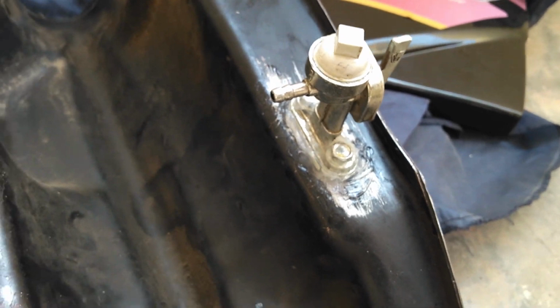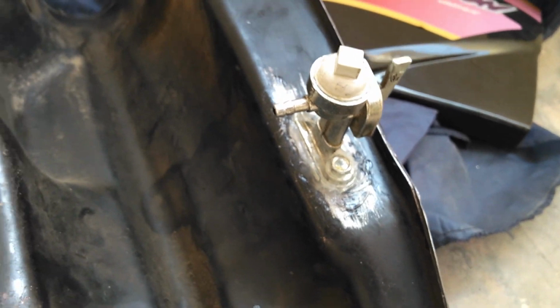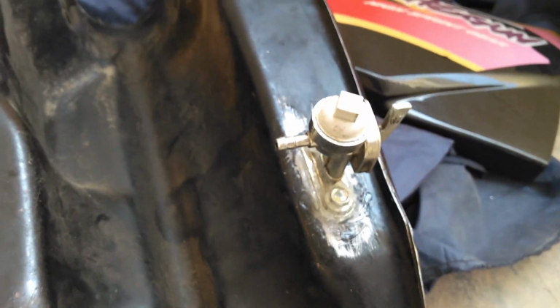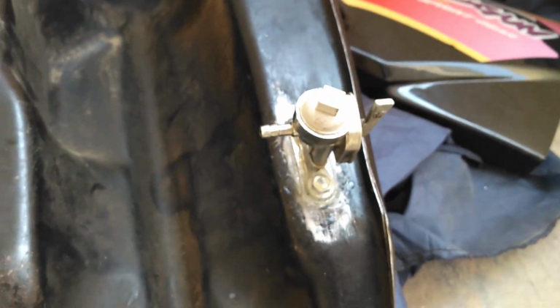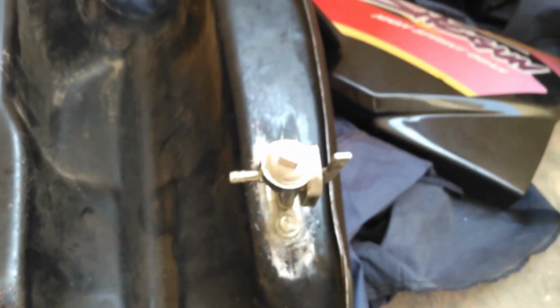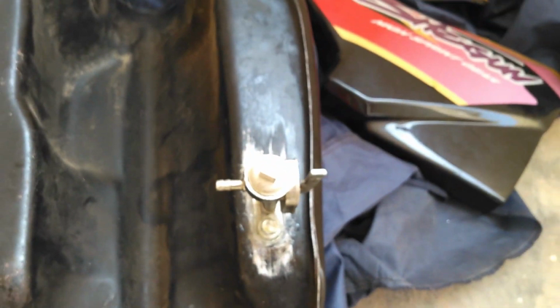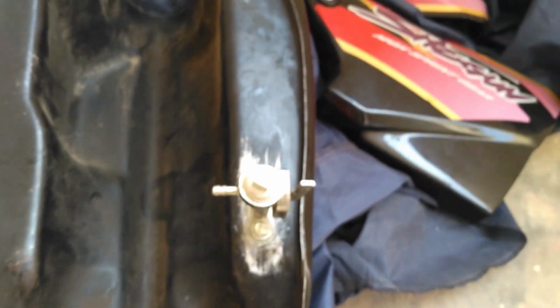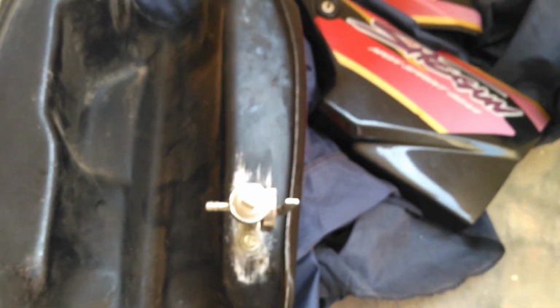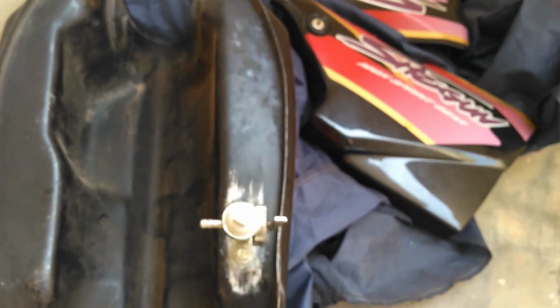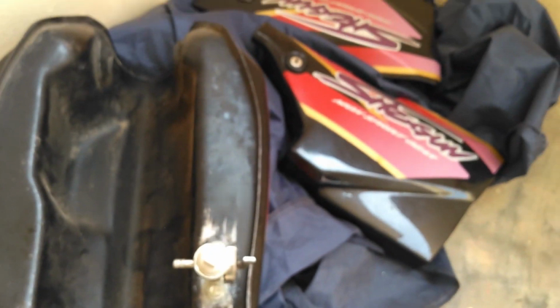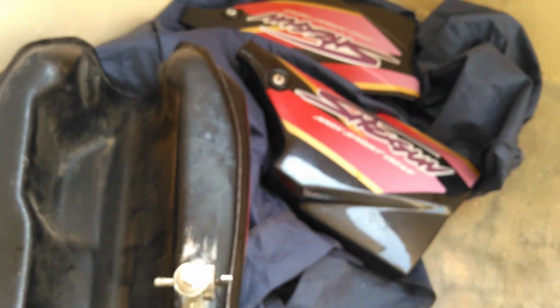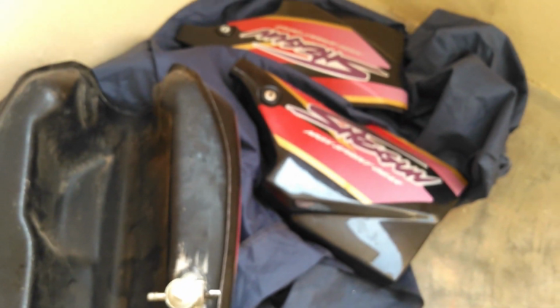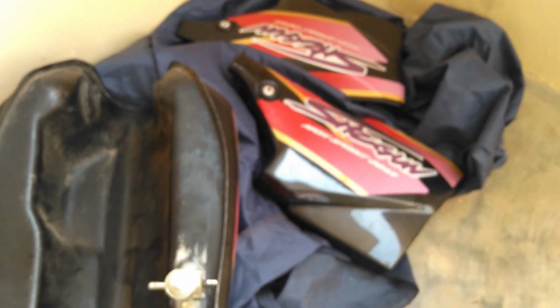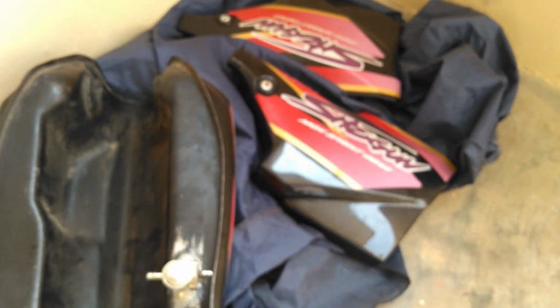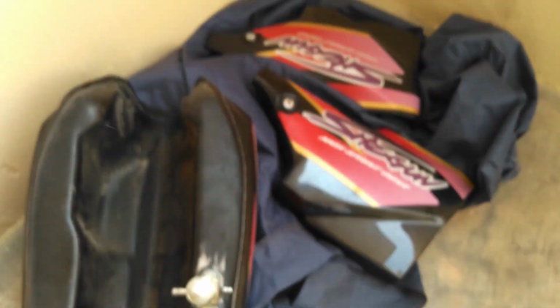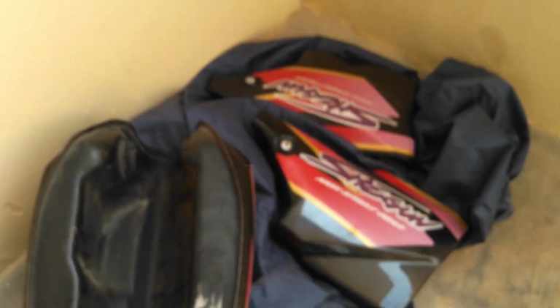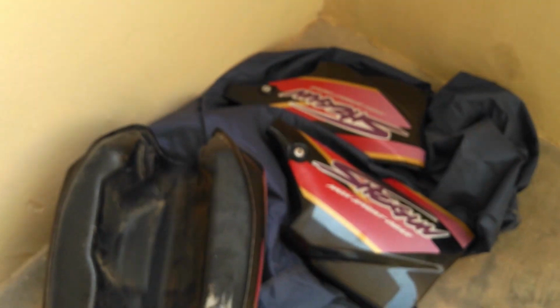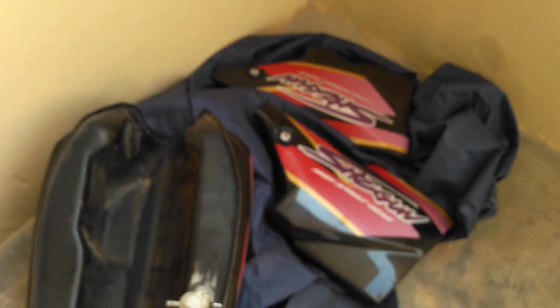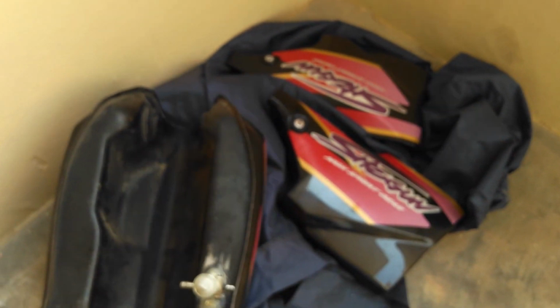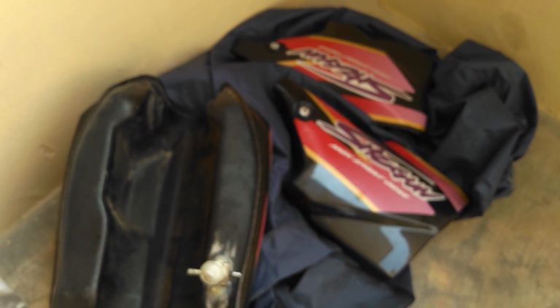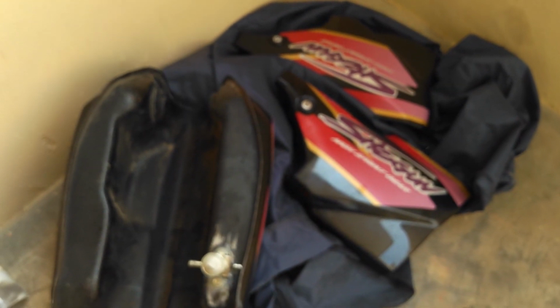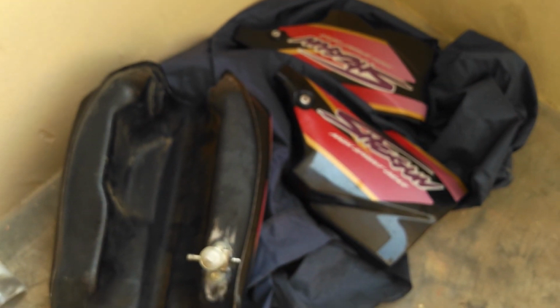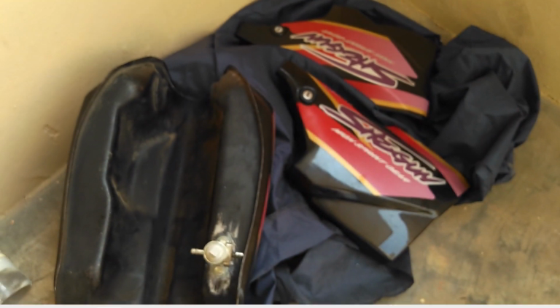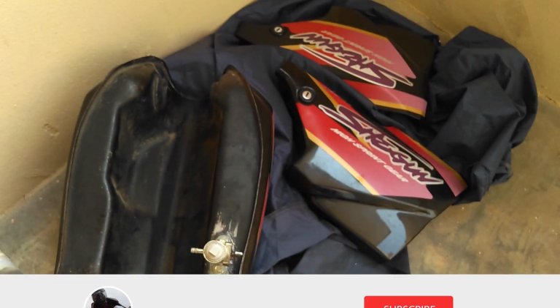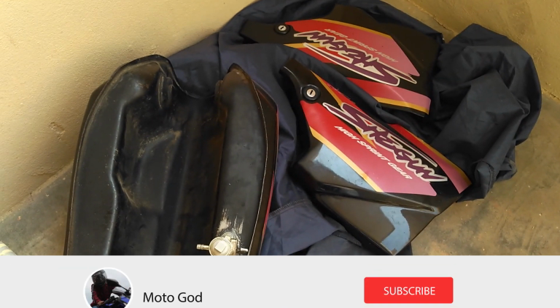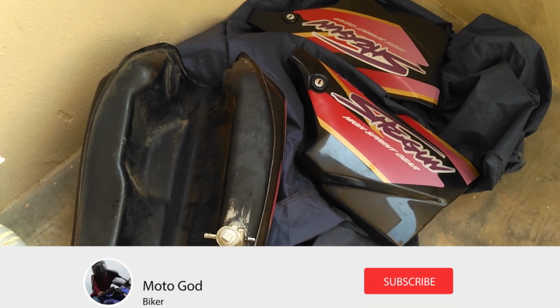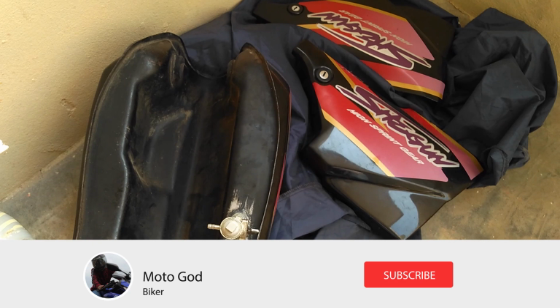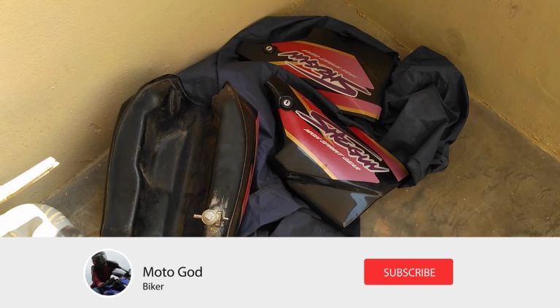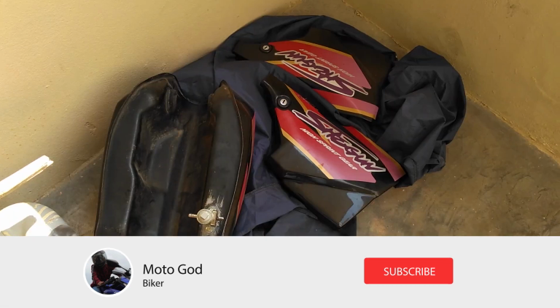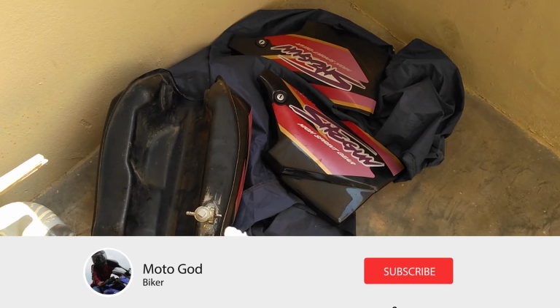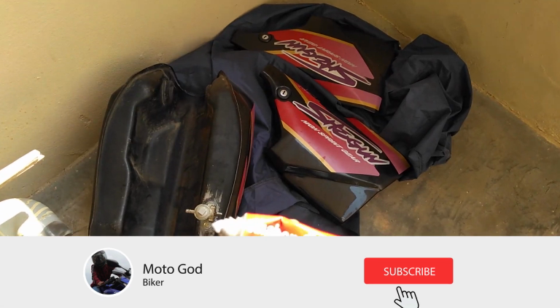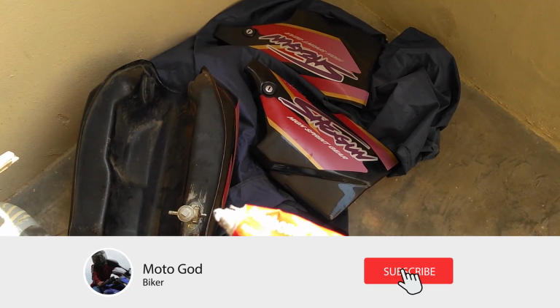Now you can ride a perfect motorcycle without any leaks. Hope this video is helpful for you guys. Peace.